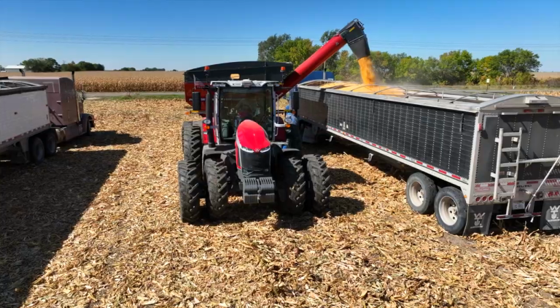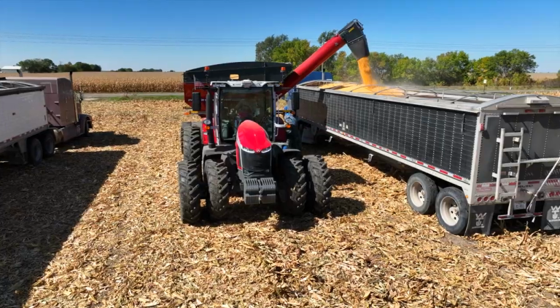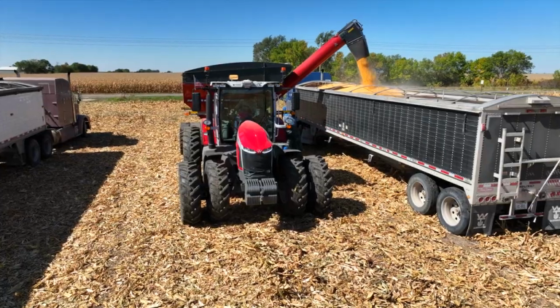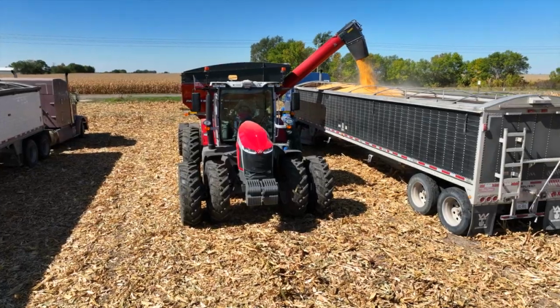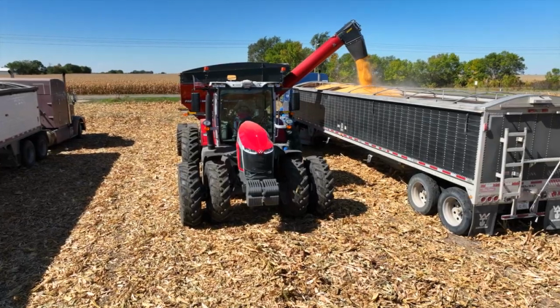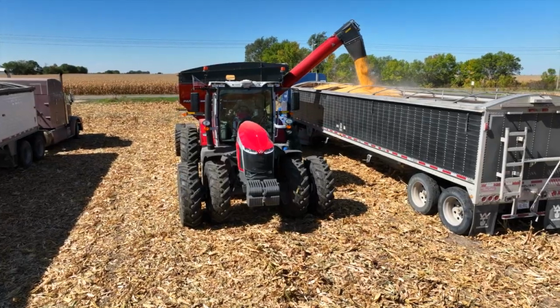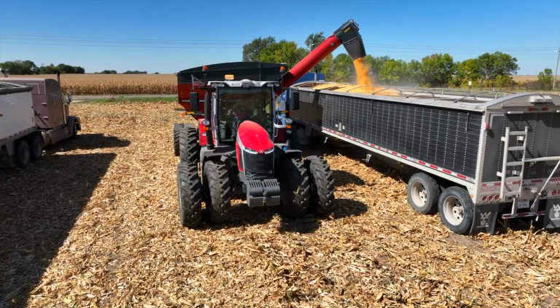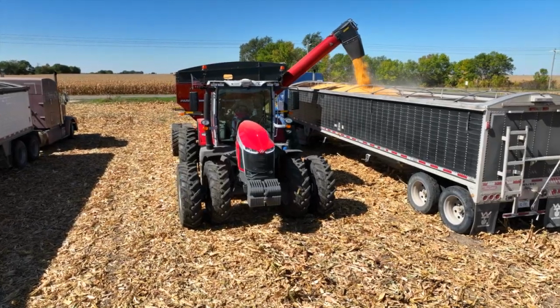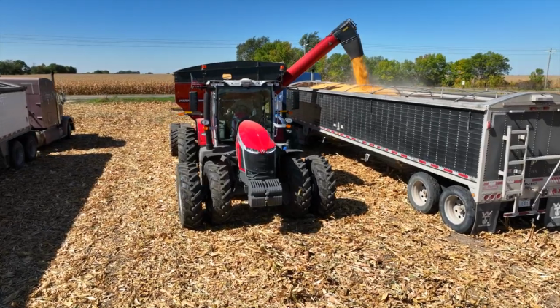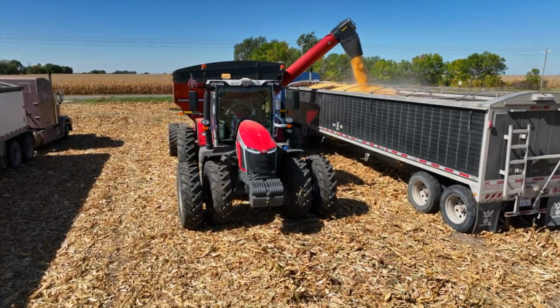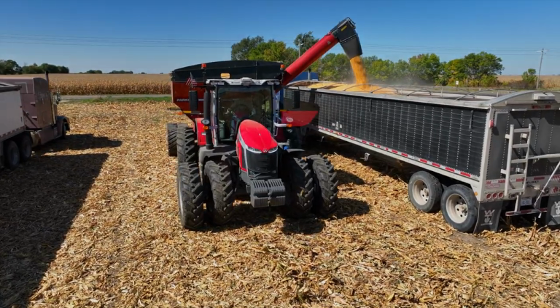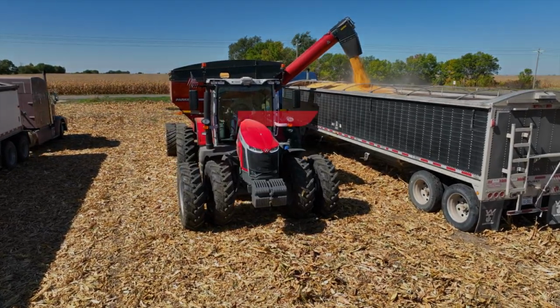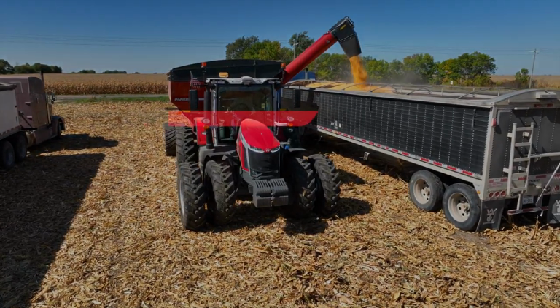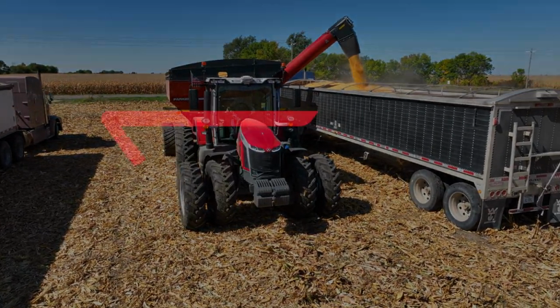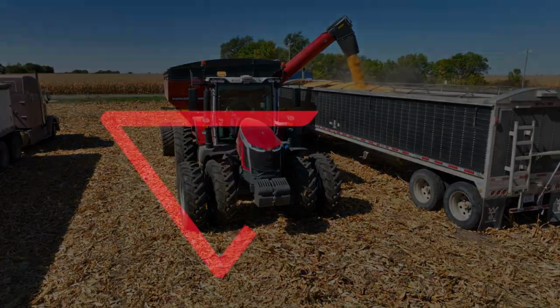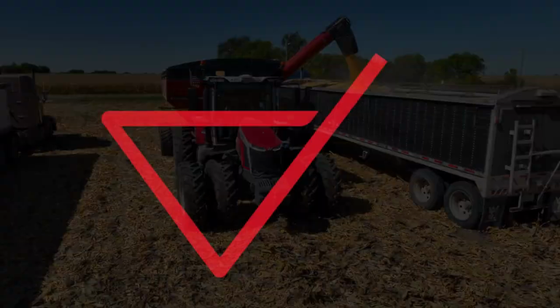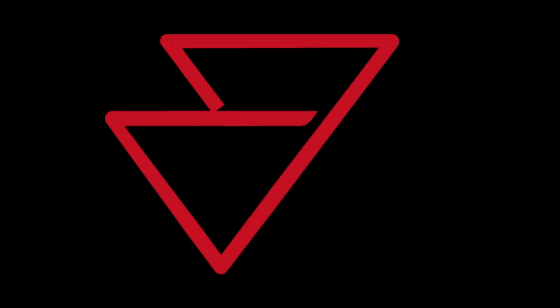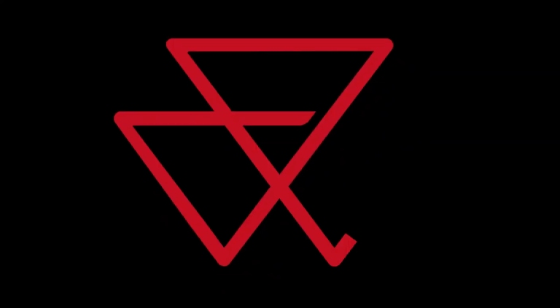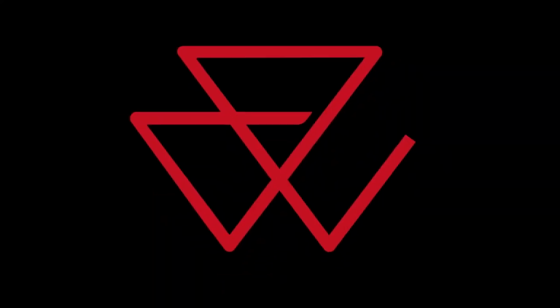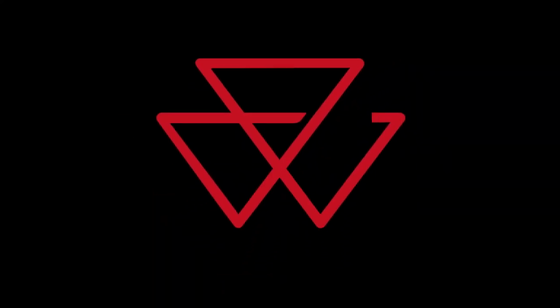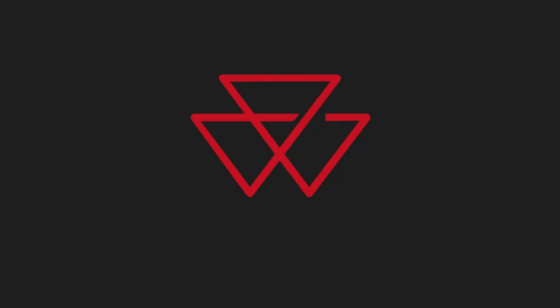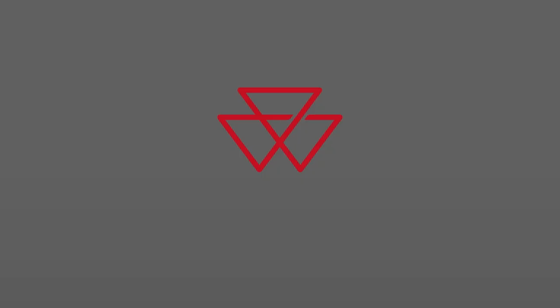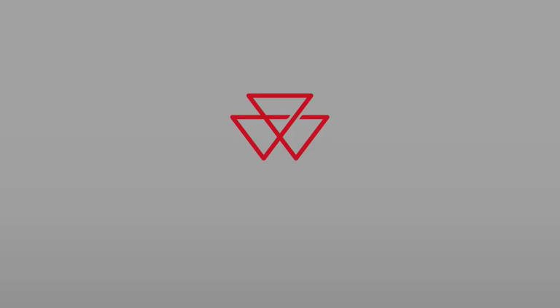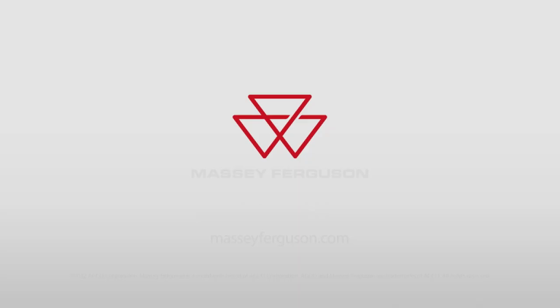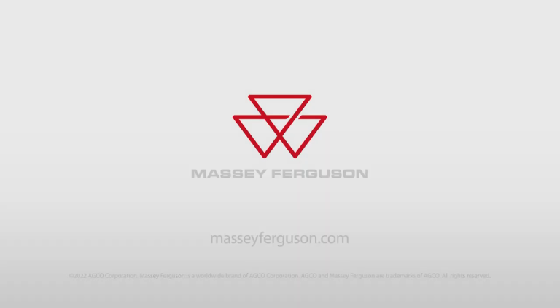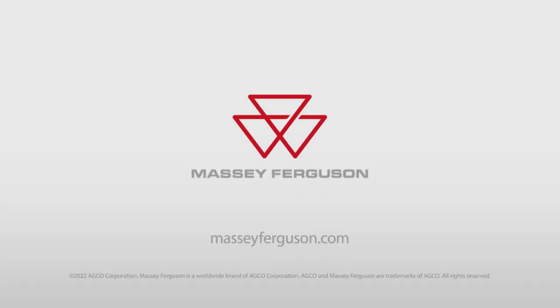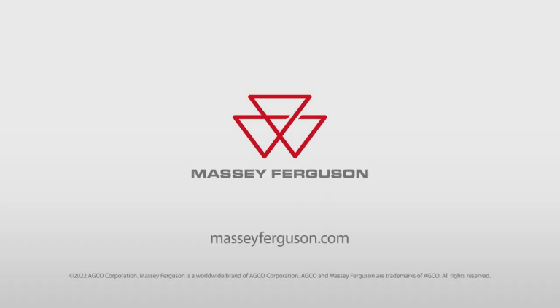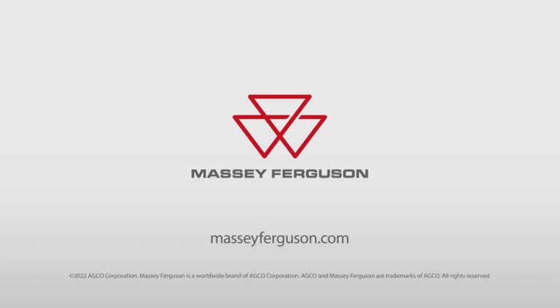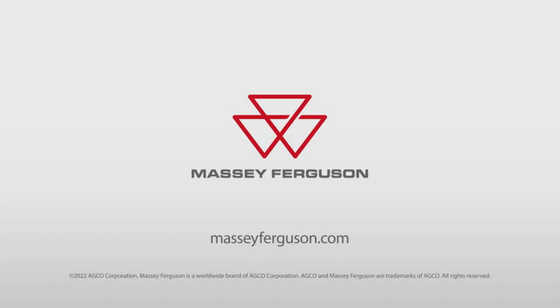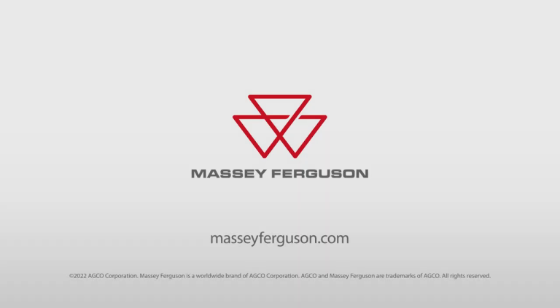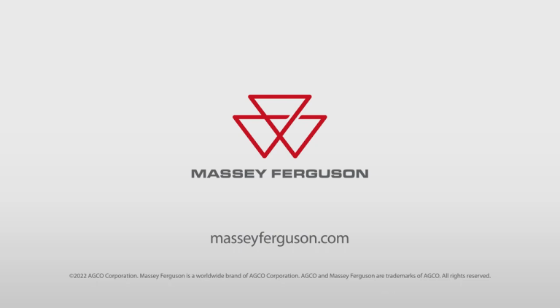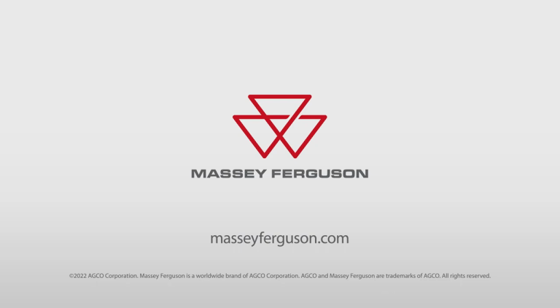To learn more about camera and display options from Massey Ferguson, visit your local dealer.